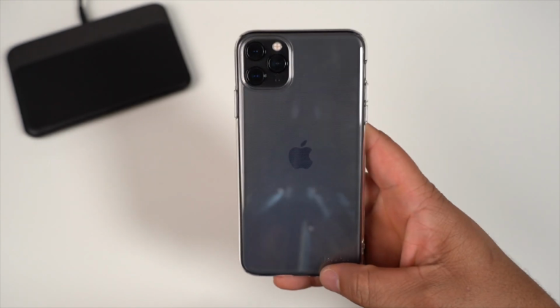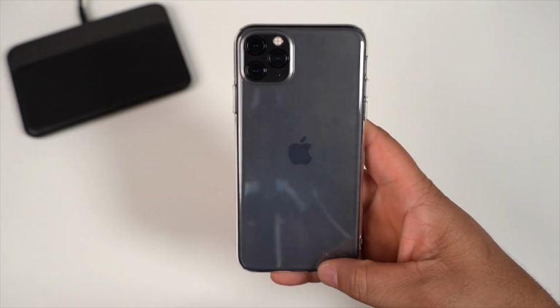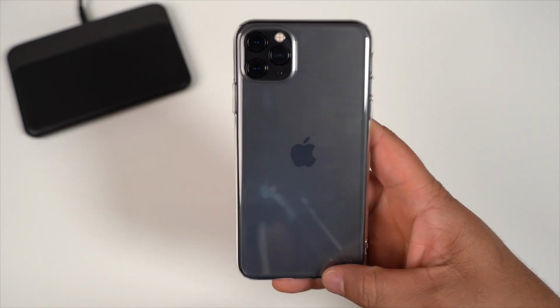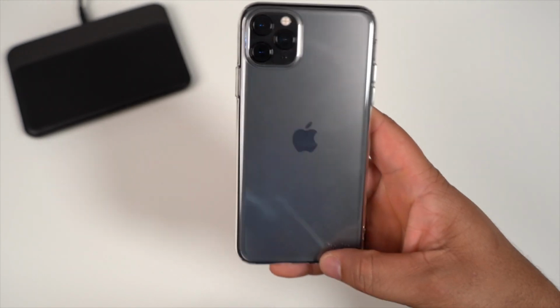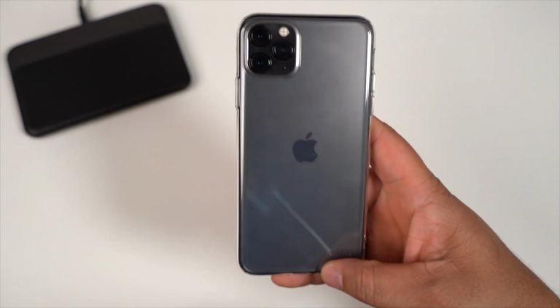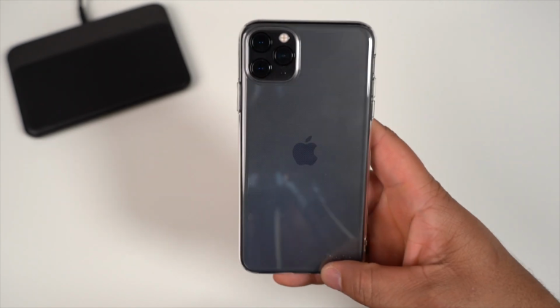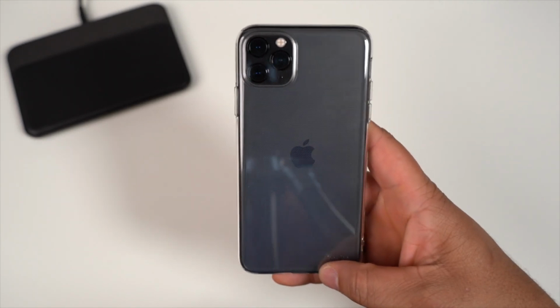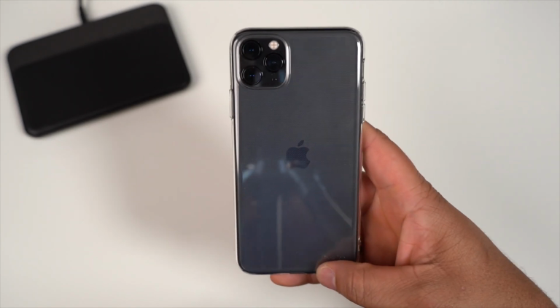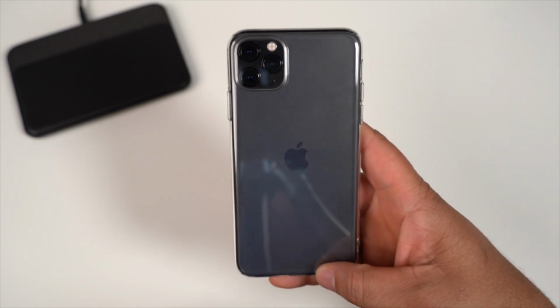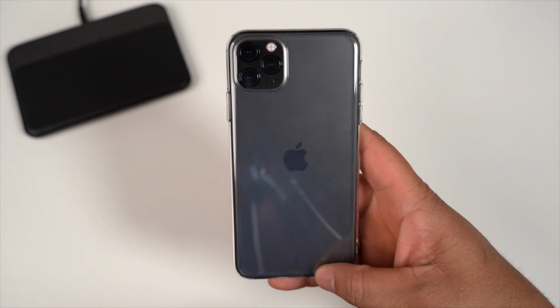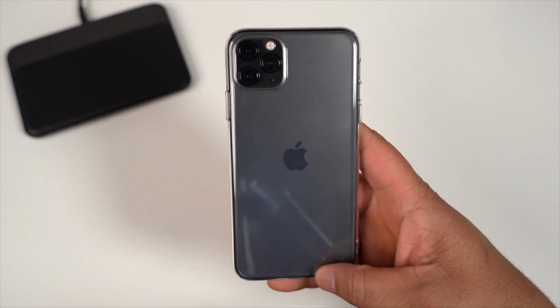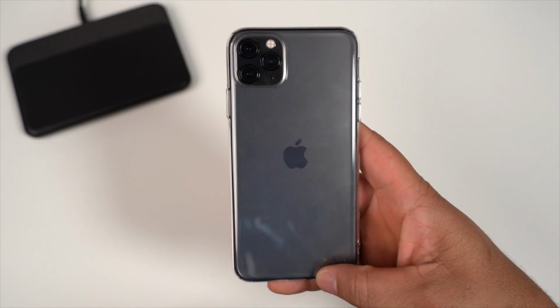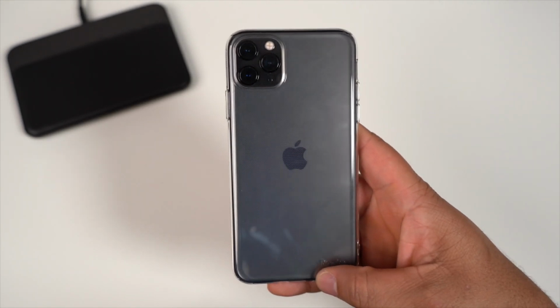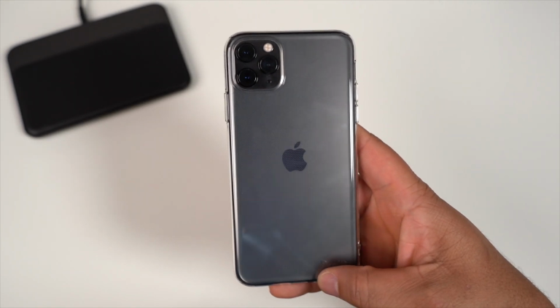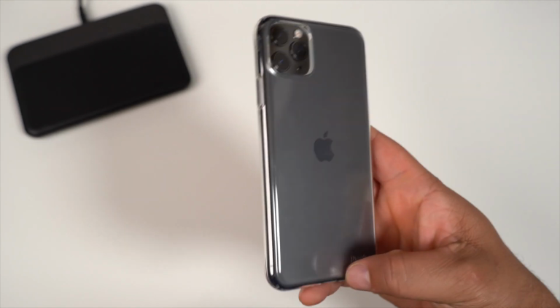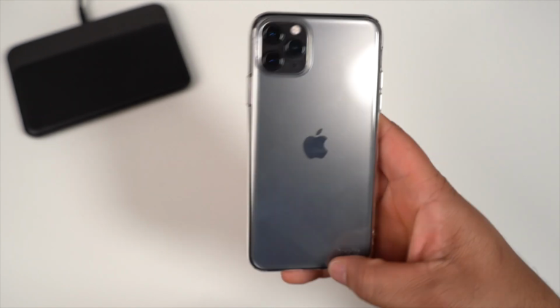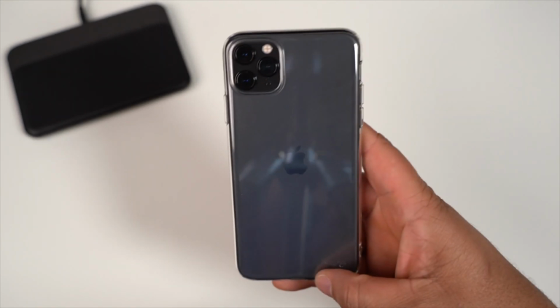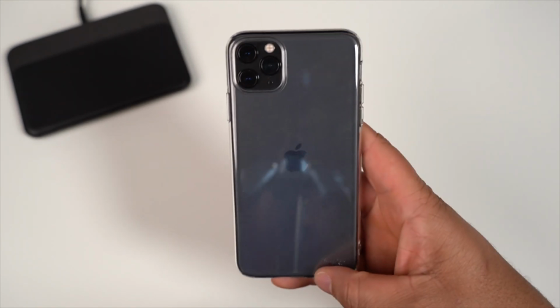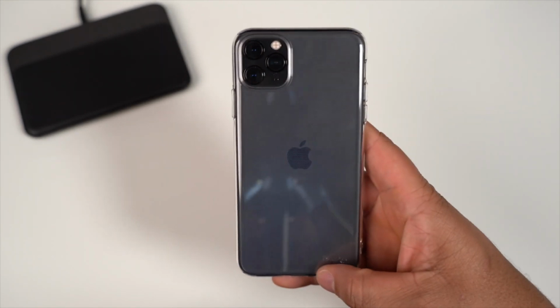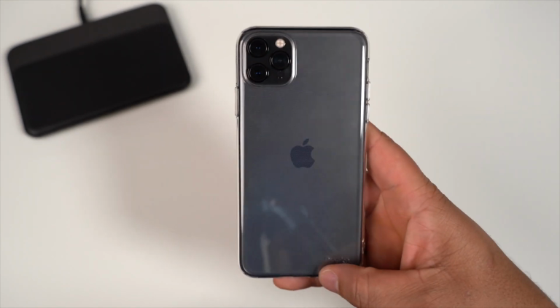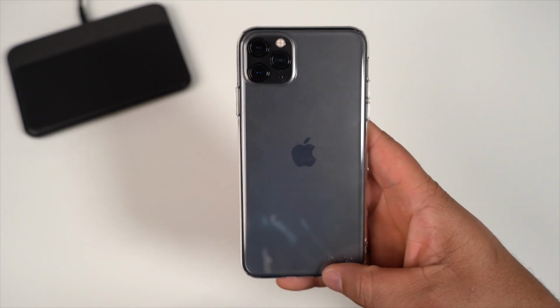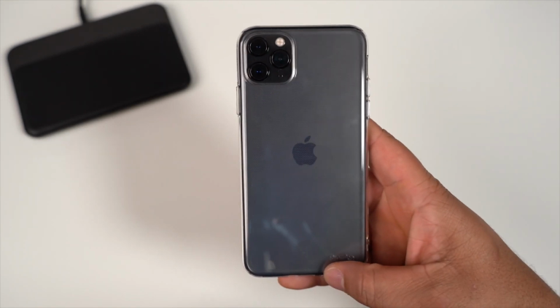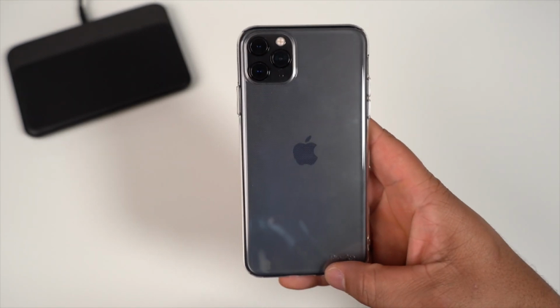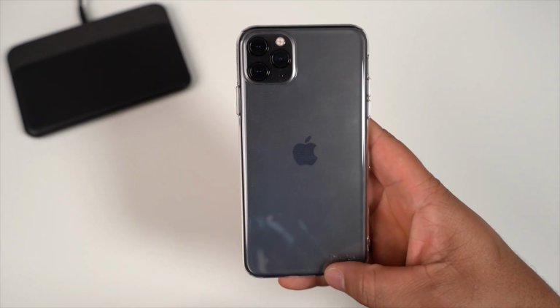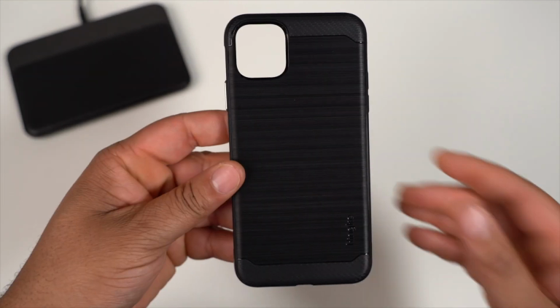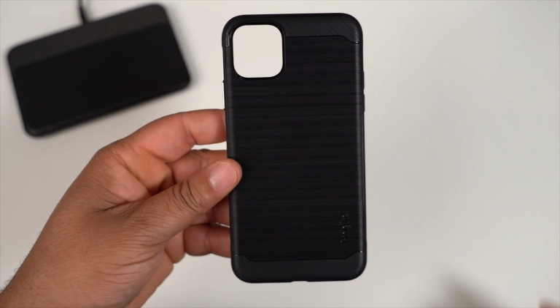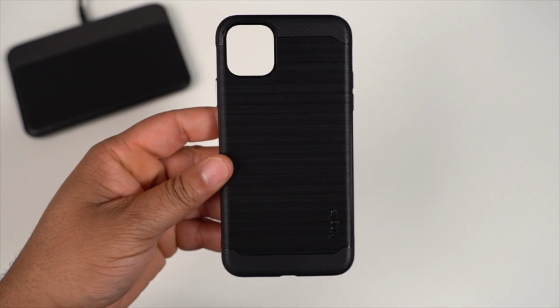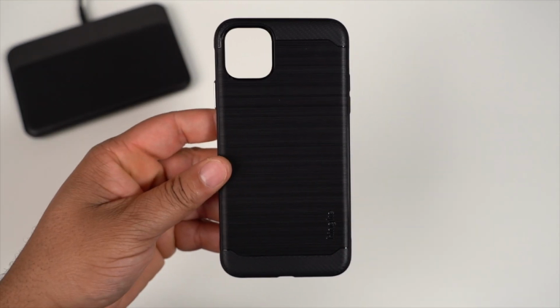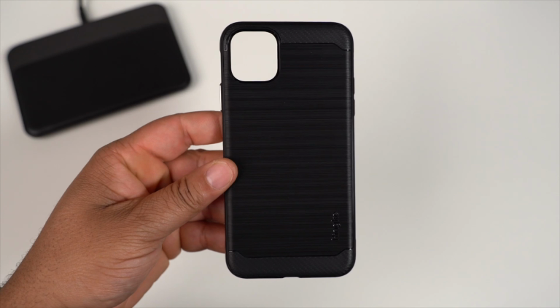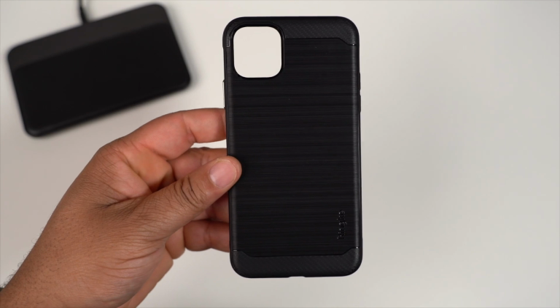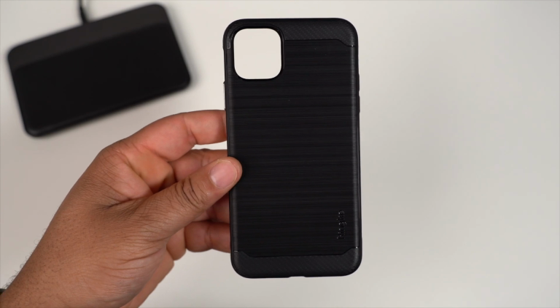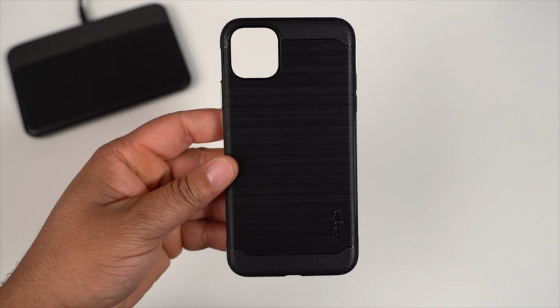Dropping down to the wireless charger — the Ringke Clear works just fine. So if you want to show off the iPhone's color, the Ringke Clear is definitely one of the options out there on the market.